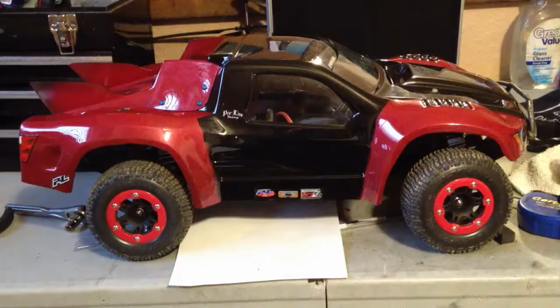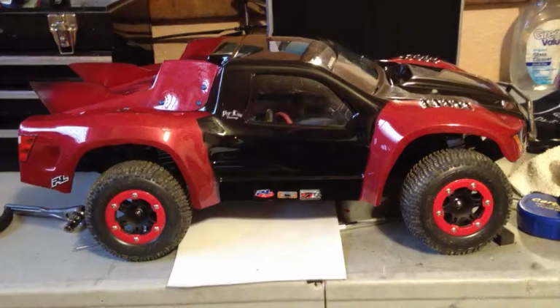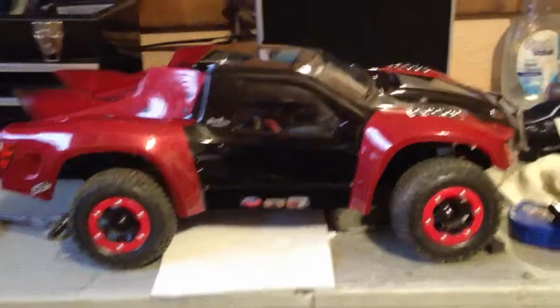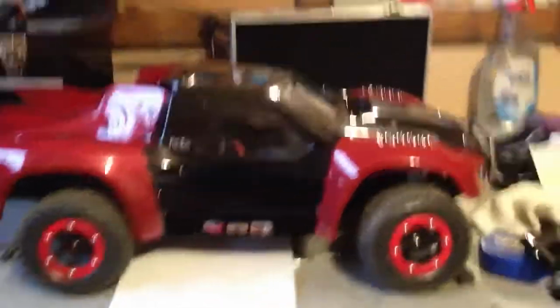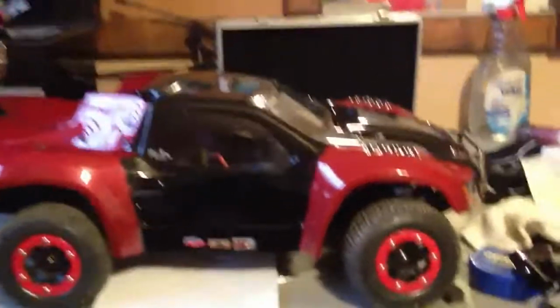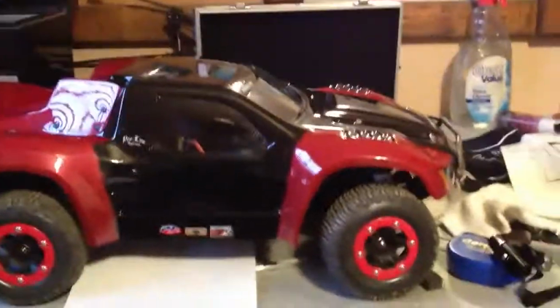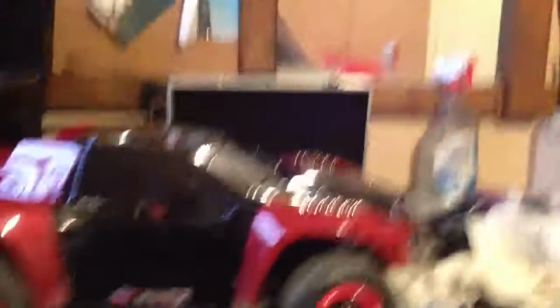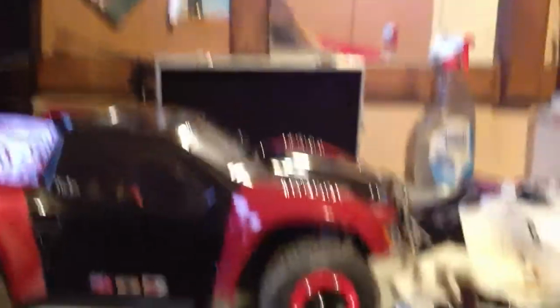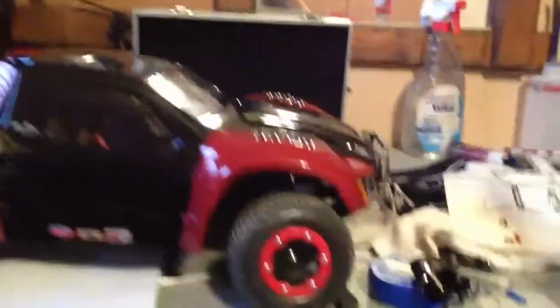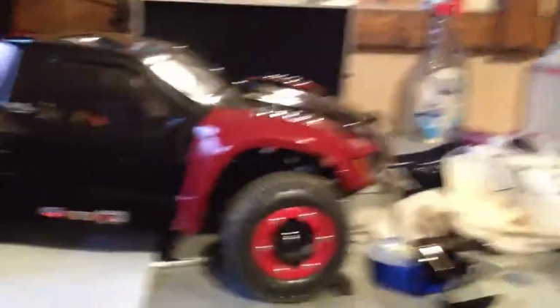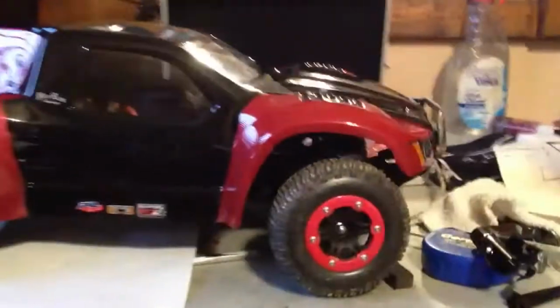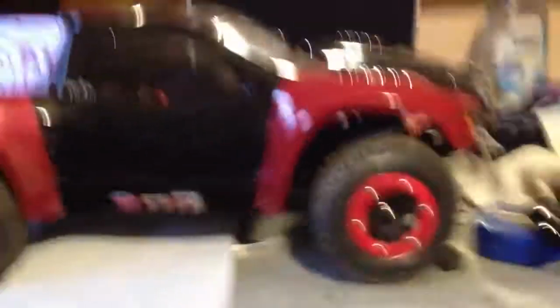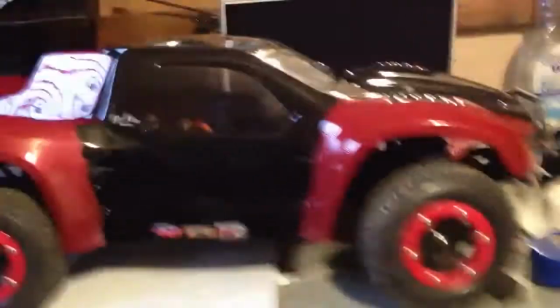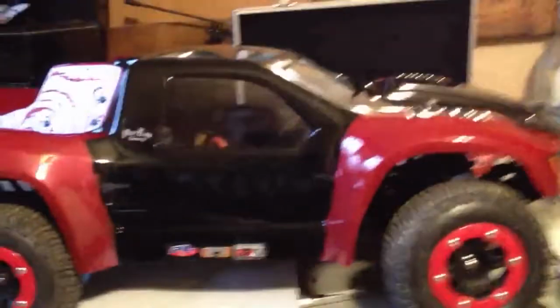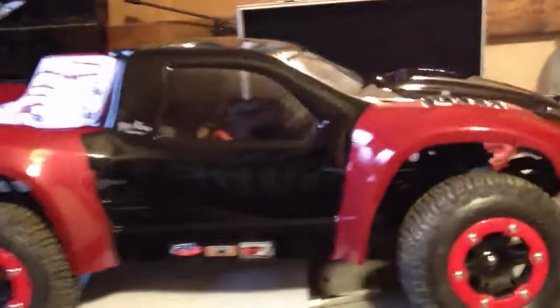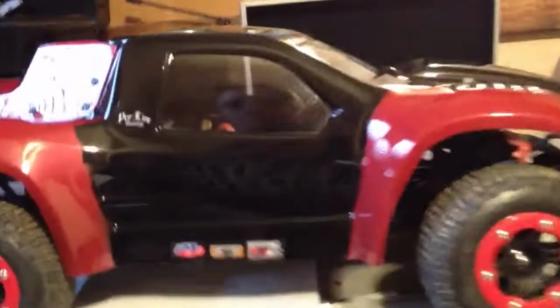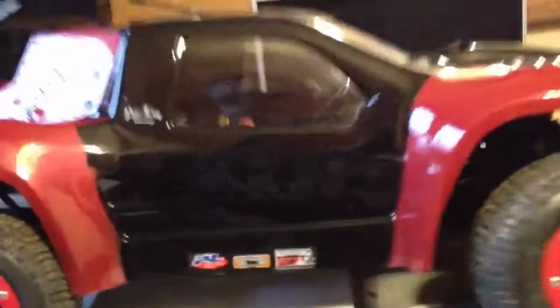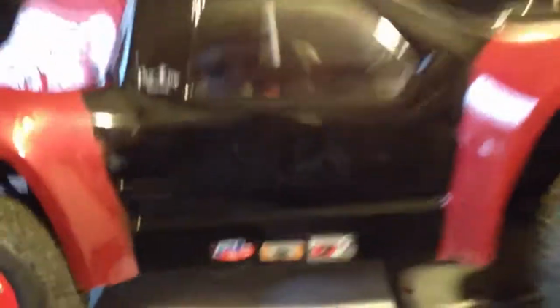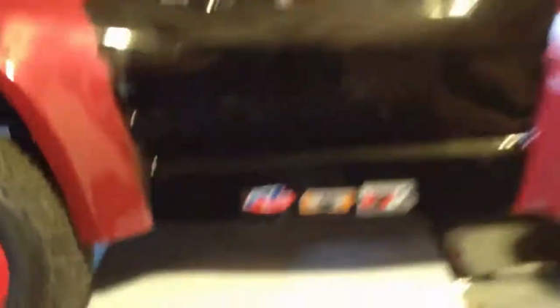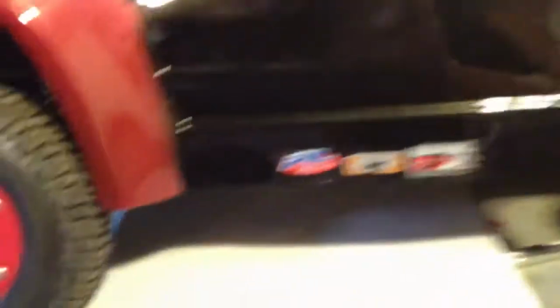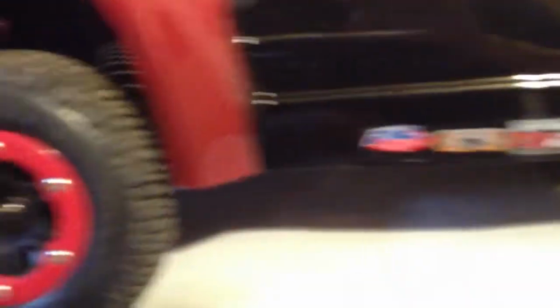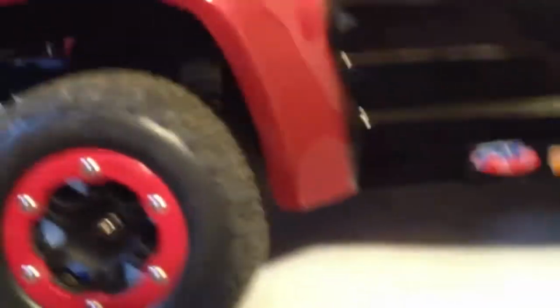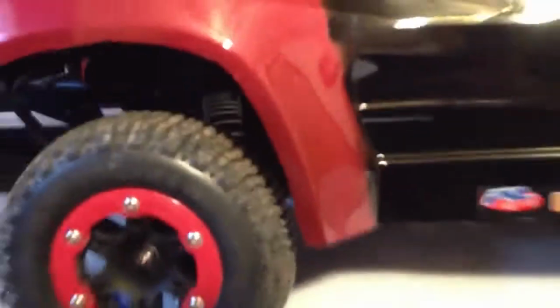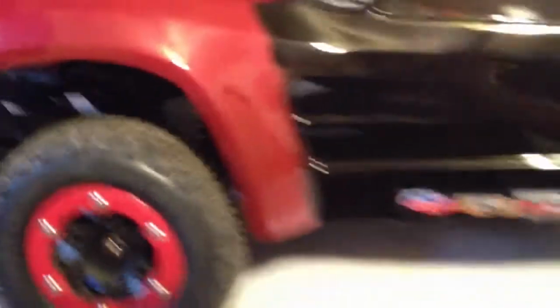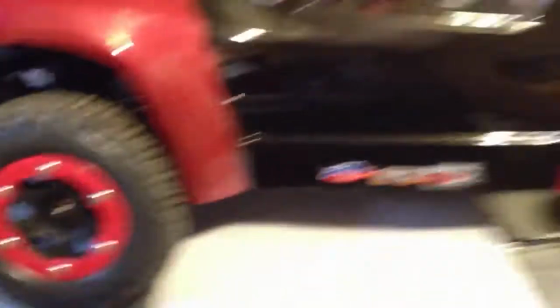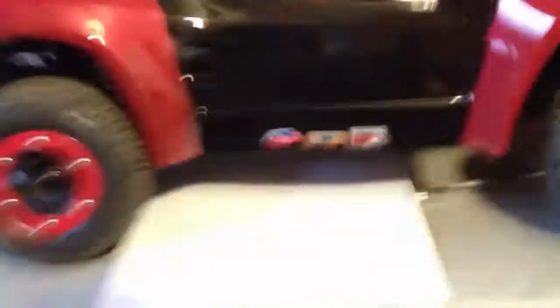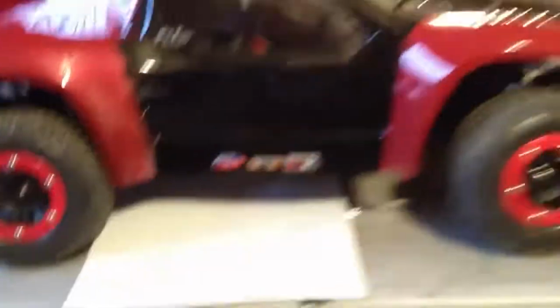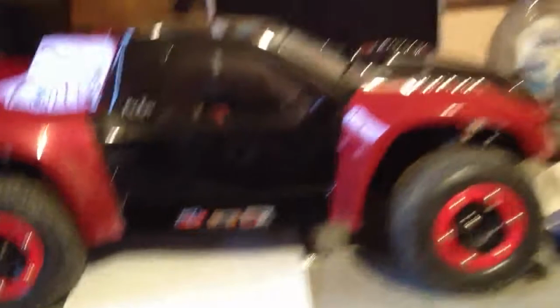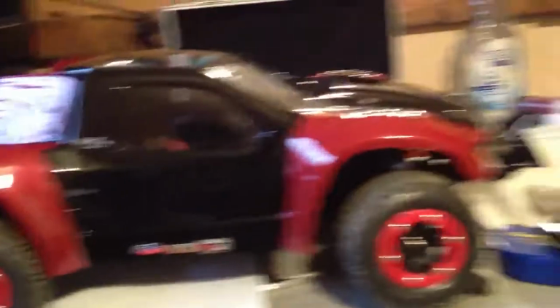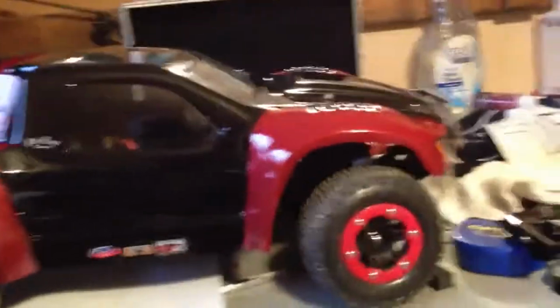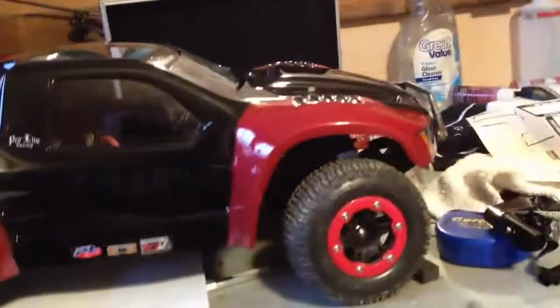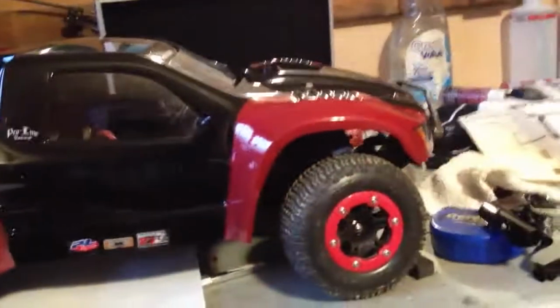Hey guys, I just thought I'd do a video updating you on my Slash 4x4.